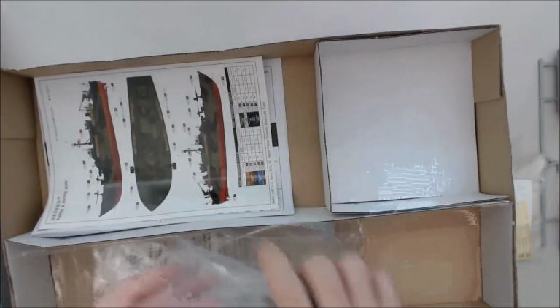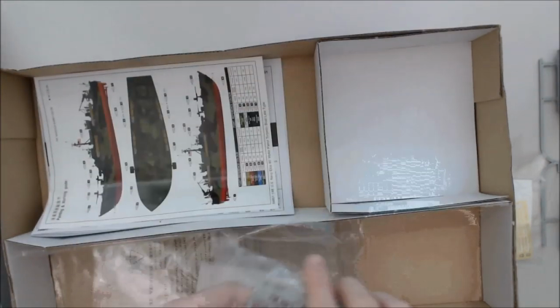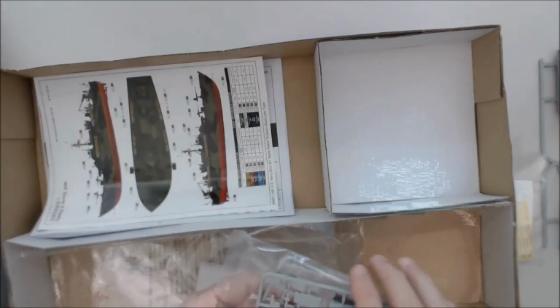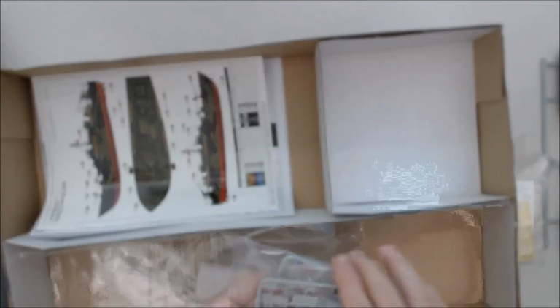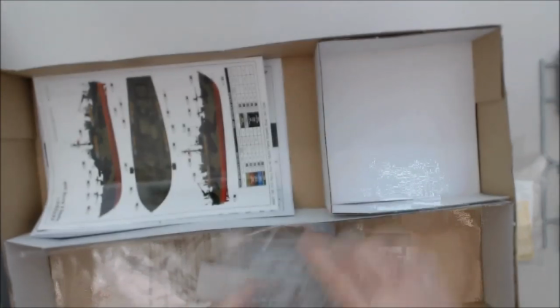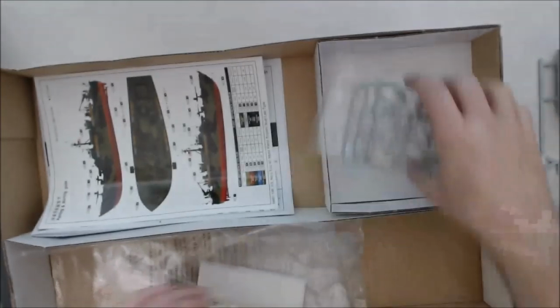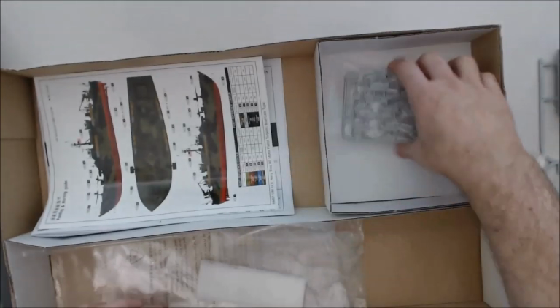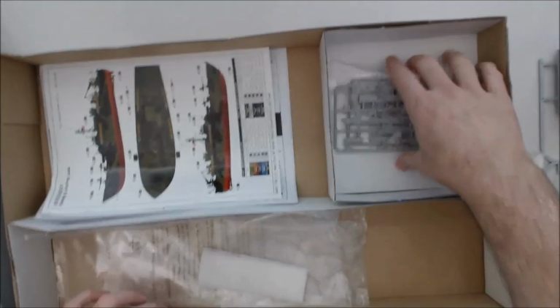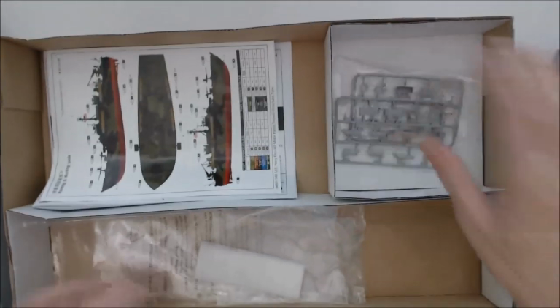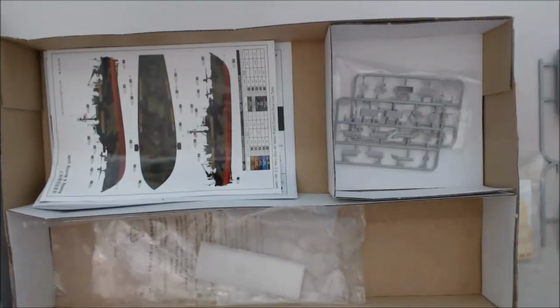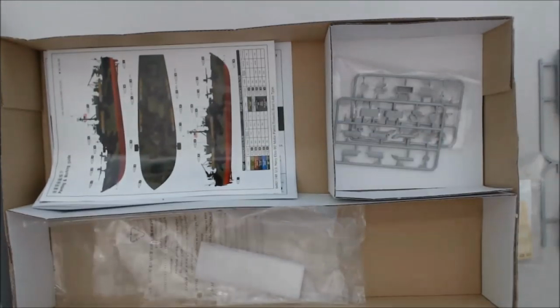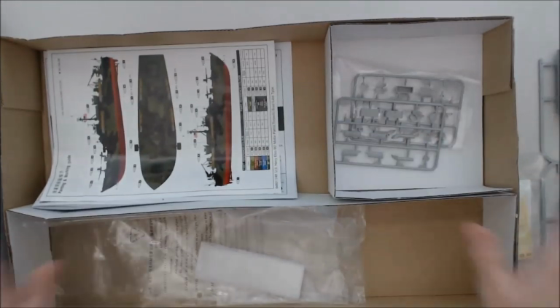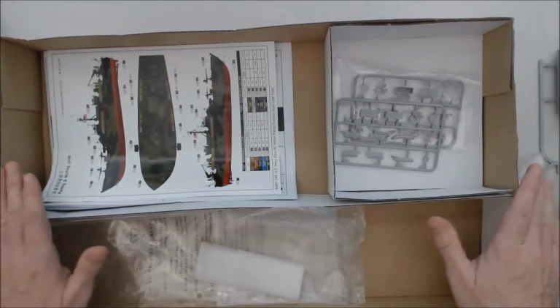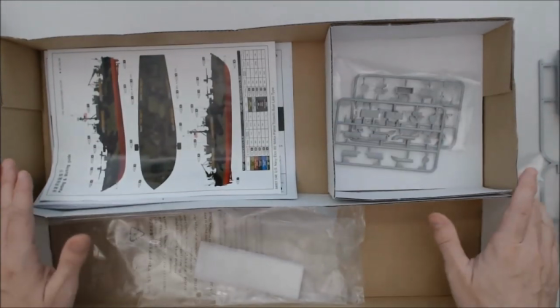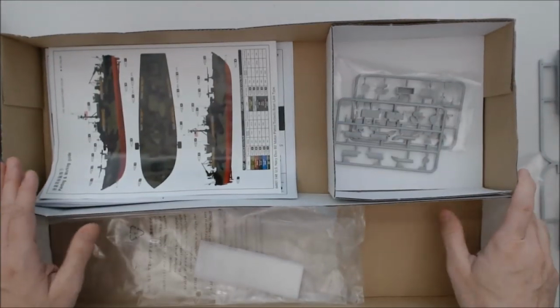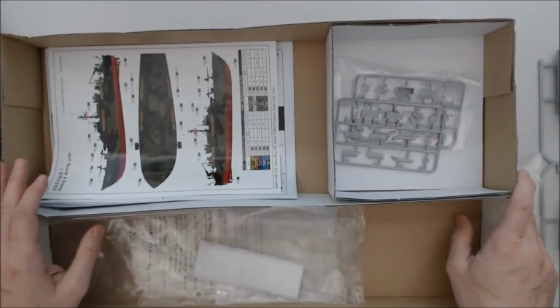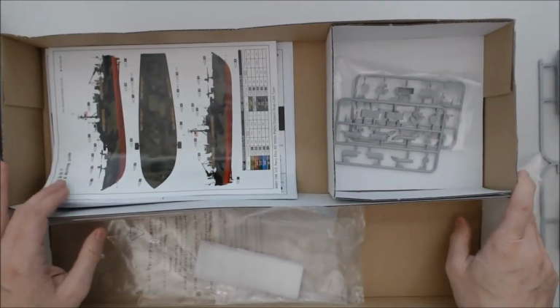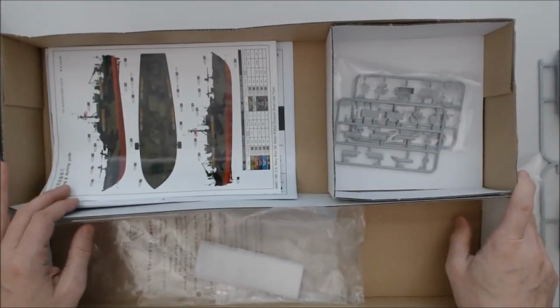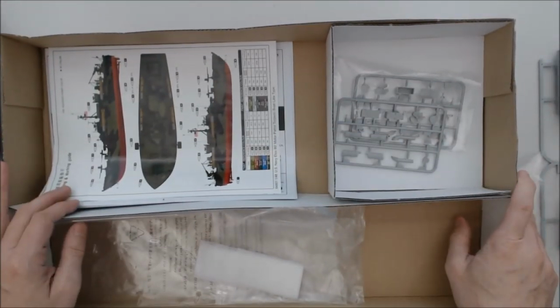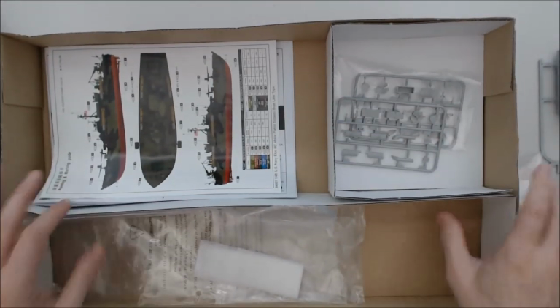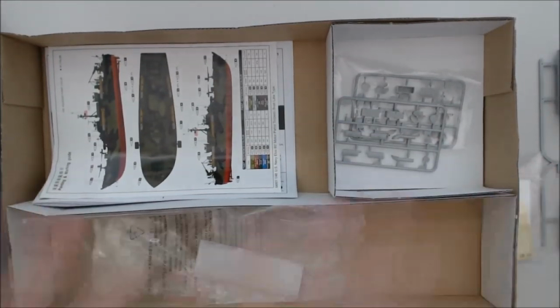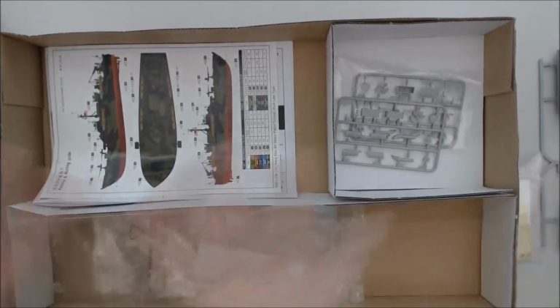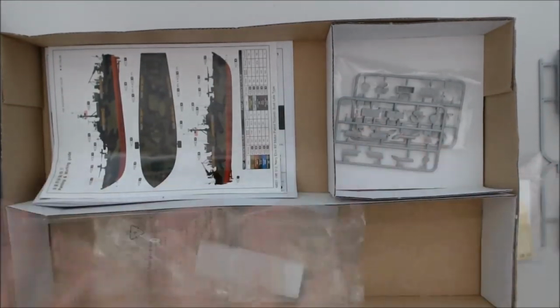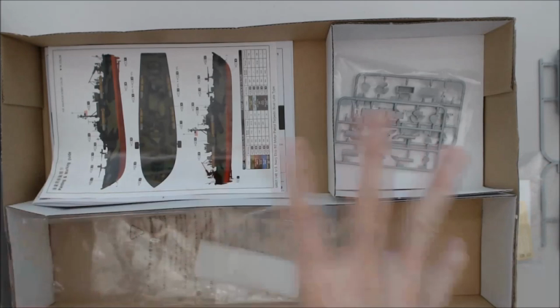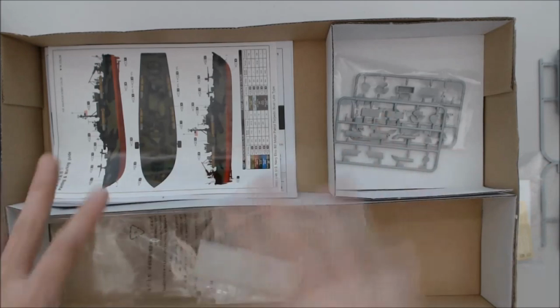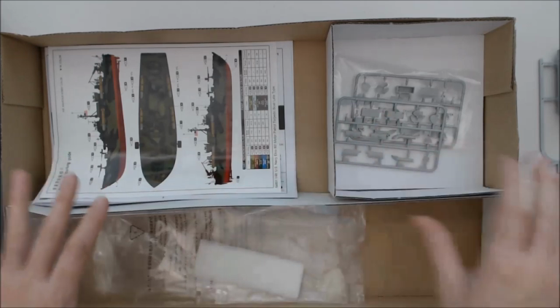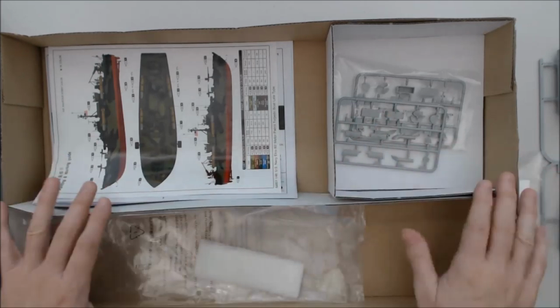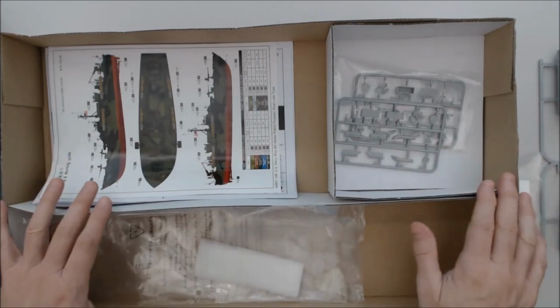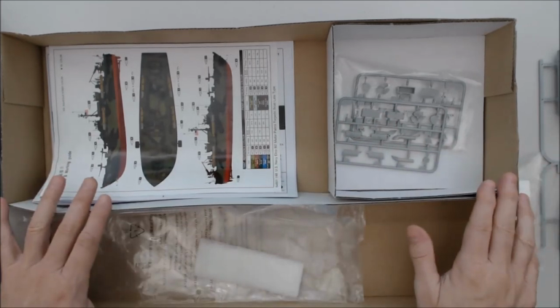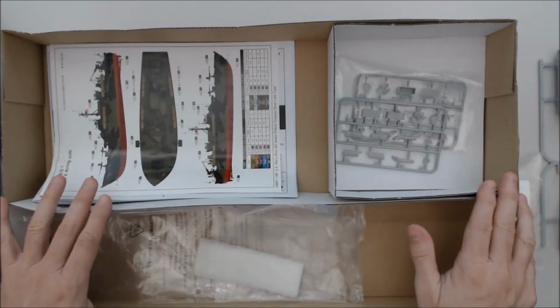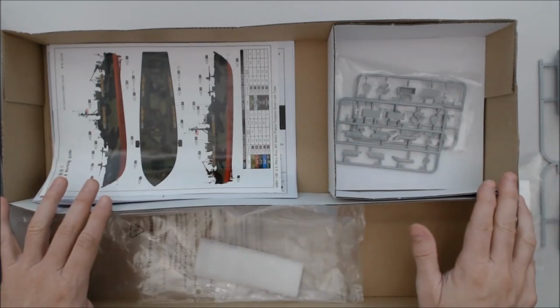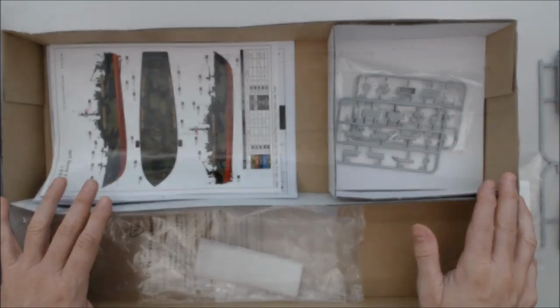Let's go ahead and take a look at the detailed close-up photos of these parts, and then we'll come back.